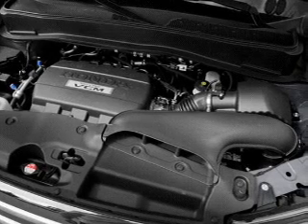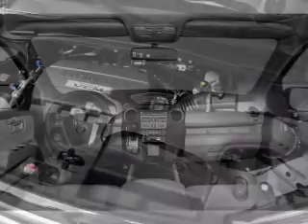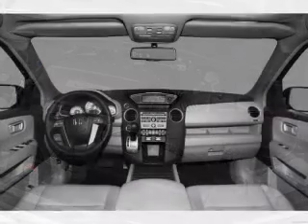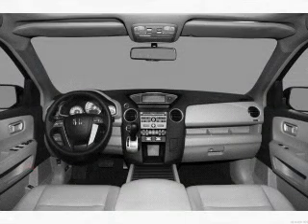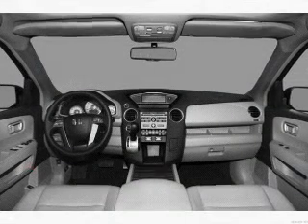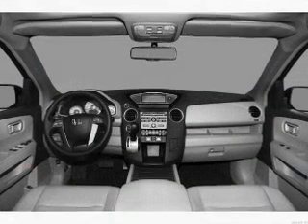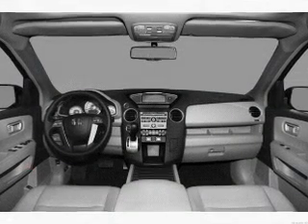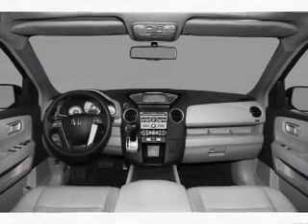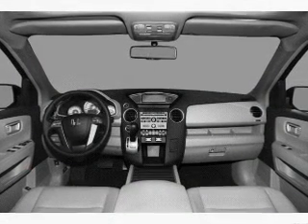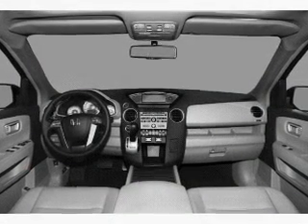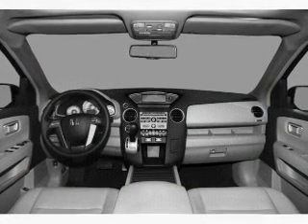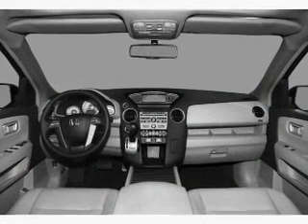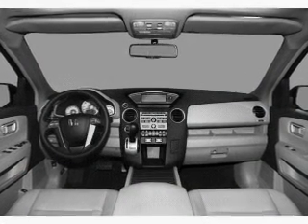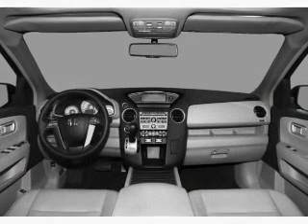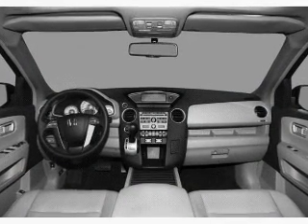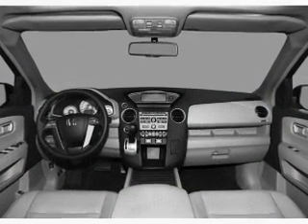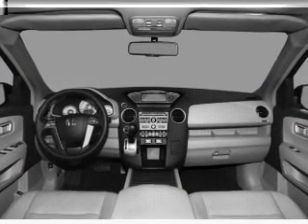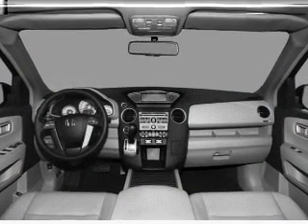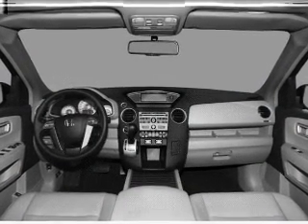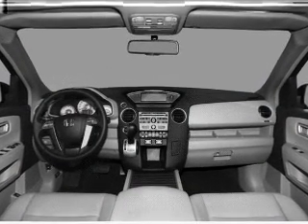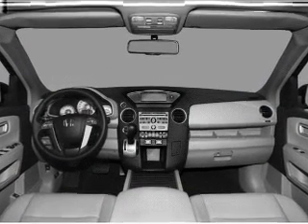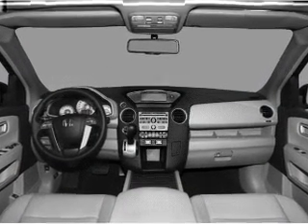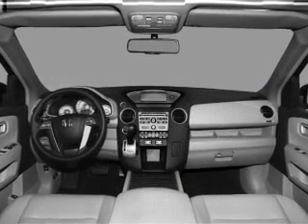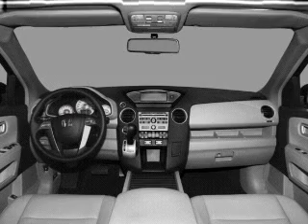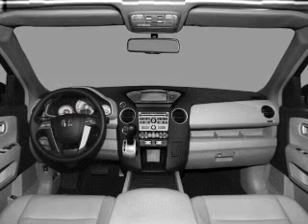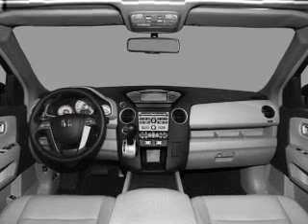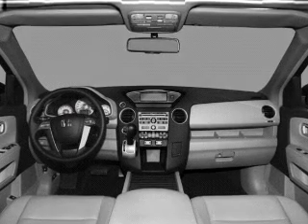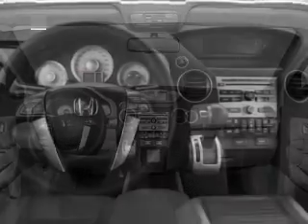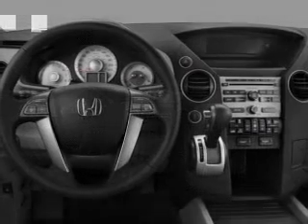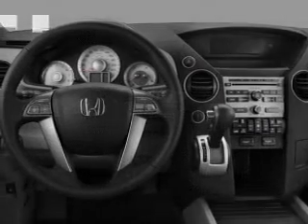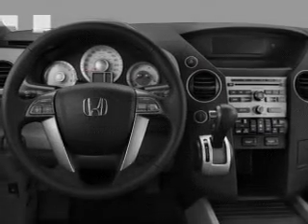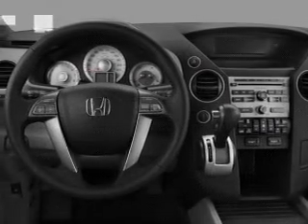Let the sunshine in with a sunroof. Let us put you in the driver's seat today. Call or click to contact us.